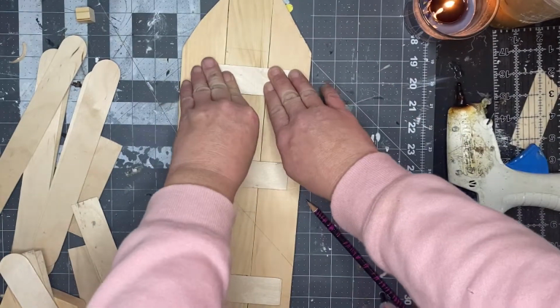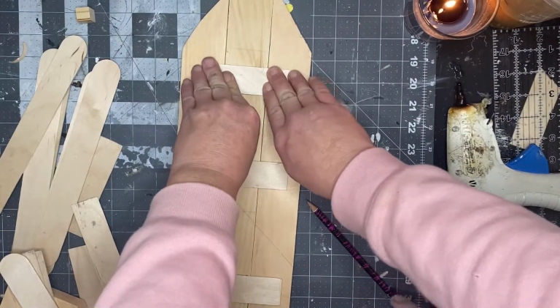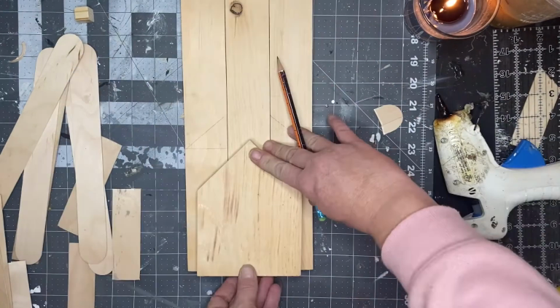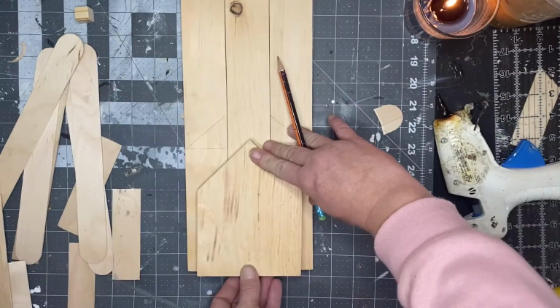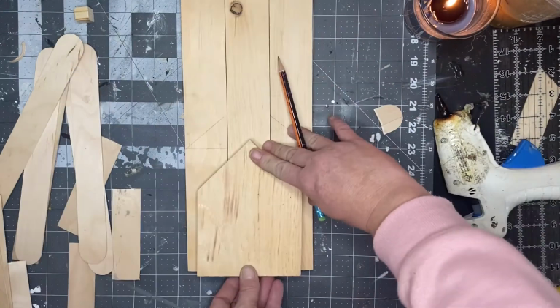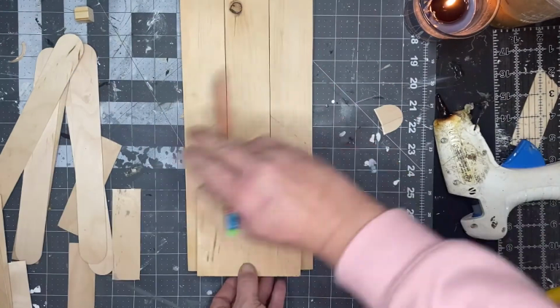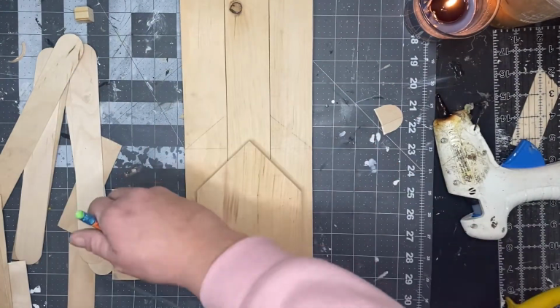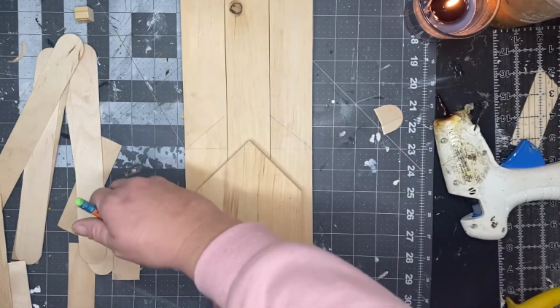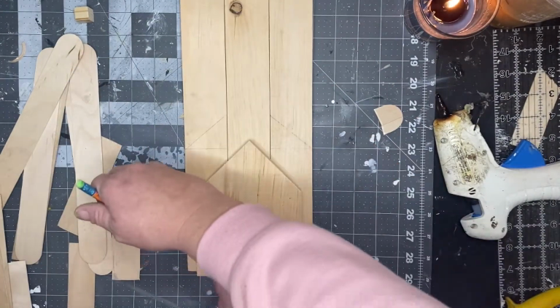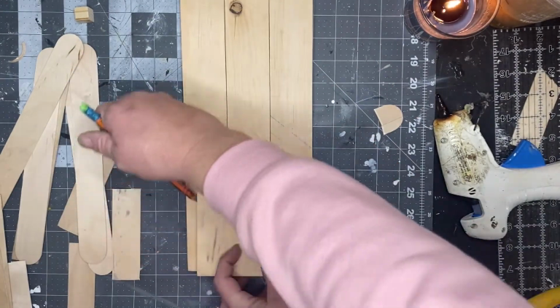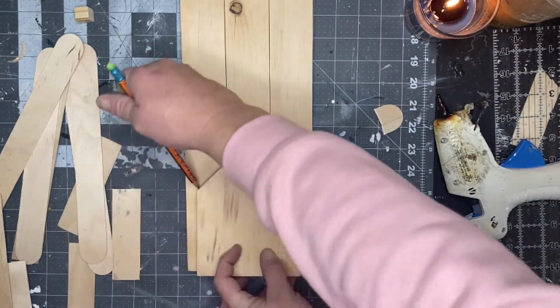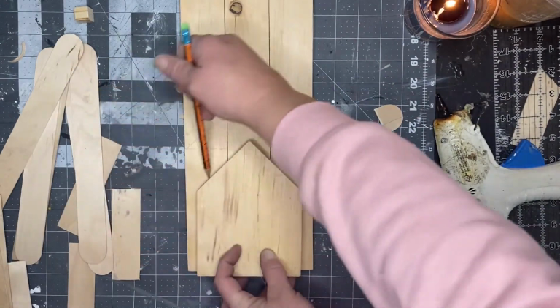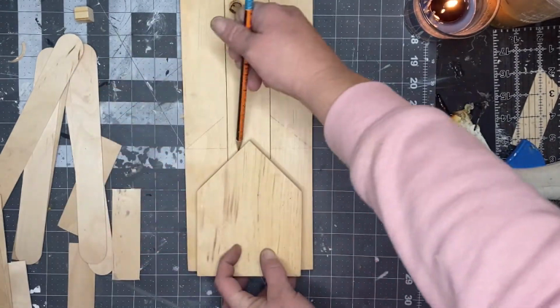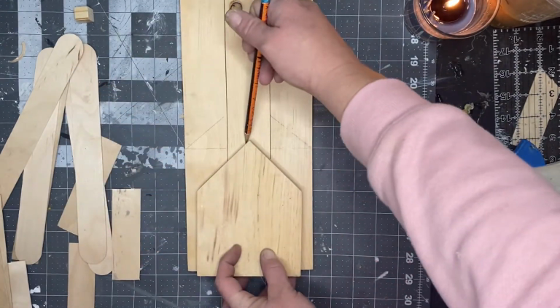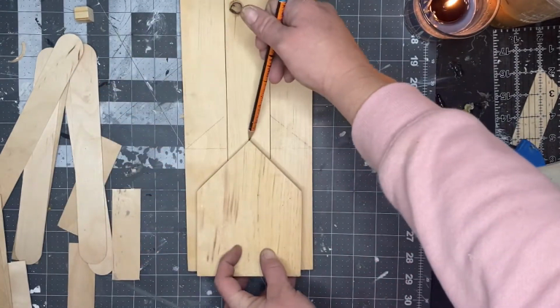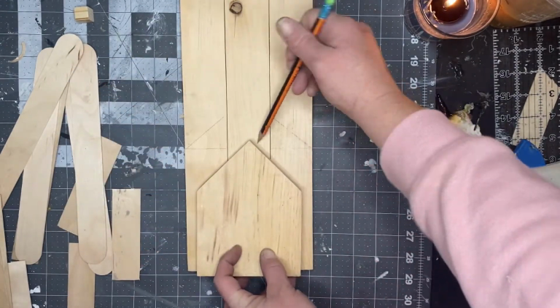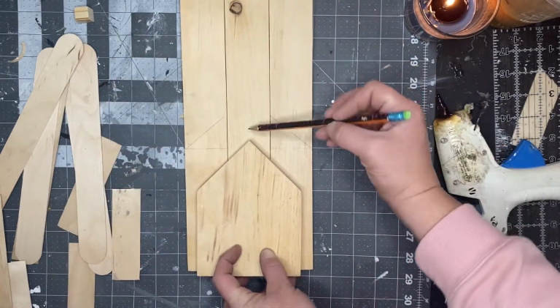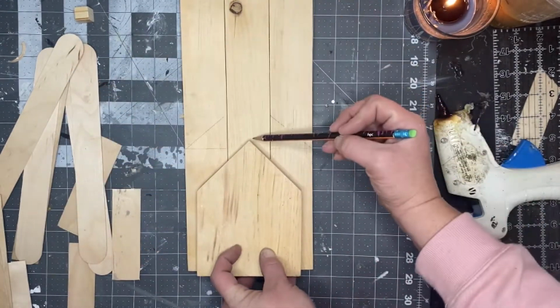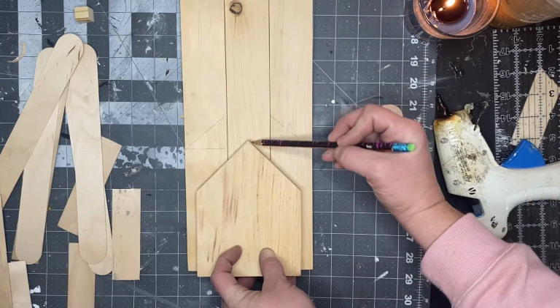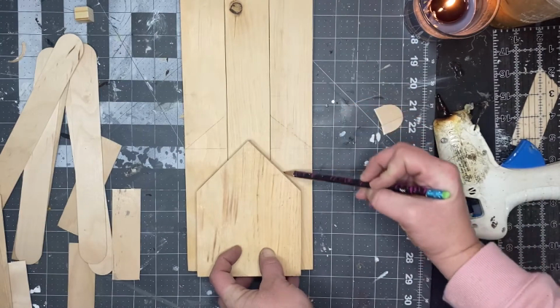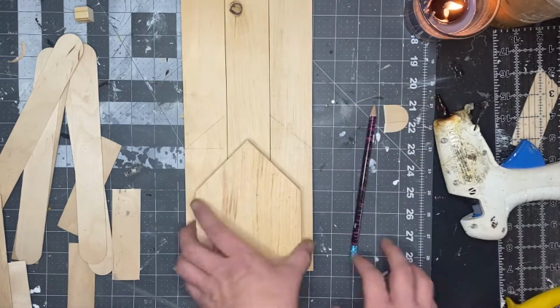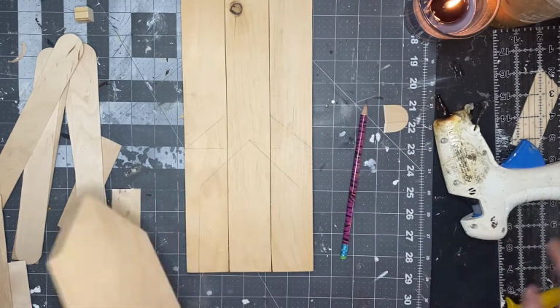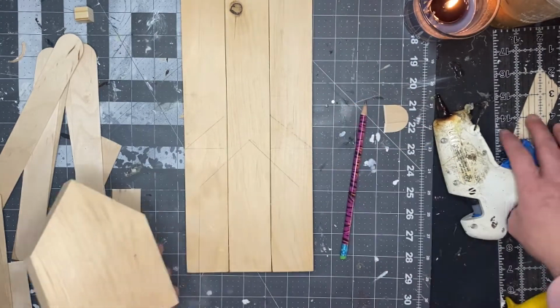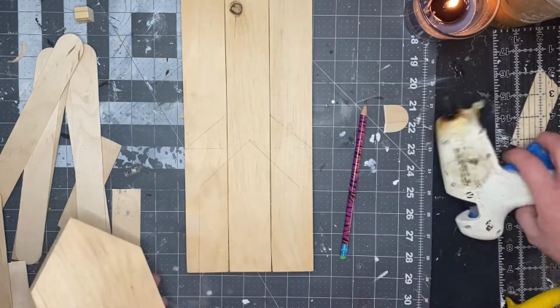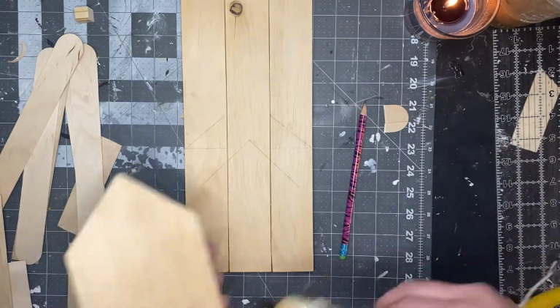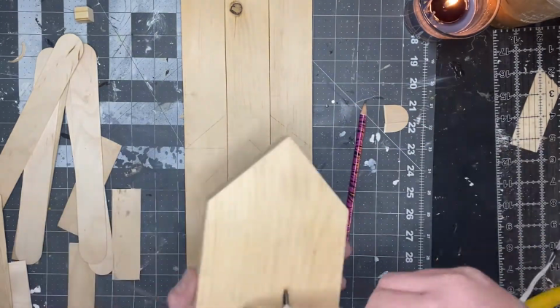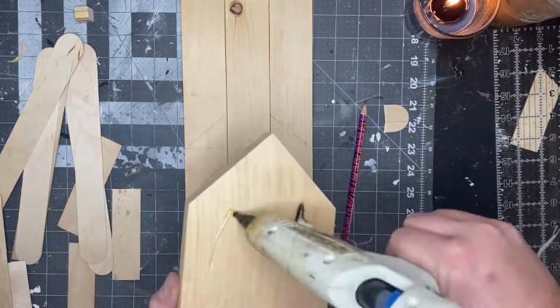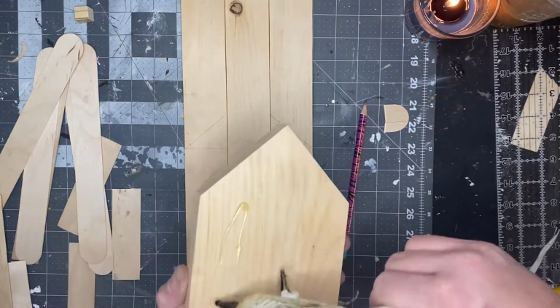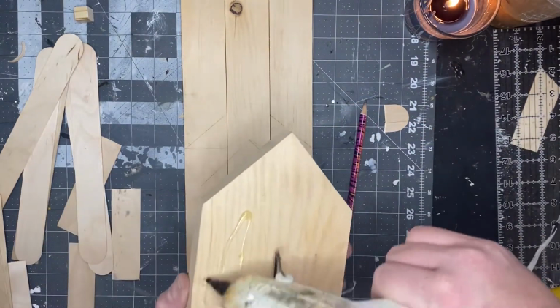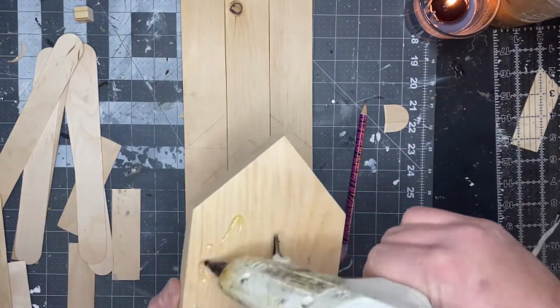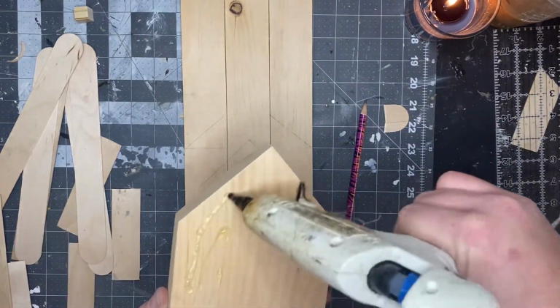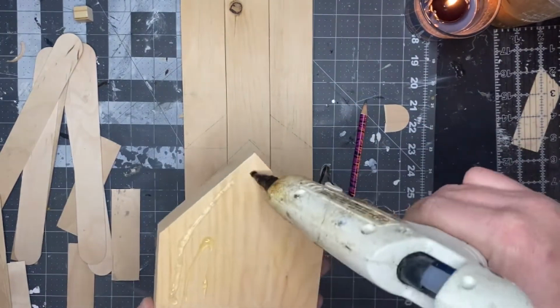Then we're going to flip that over, trace our house shape out so we can glue it right back to the church.